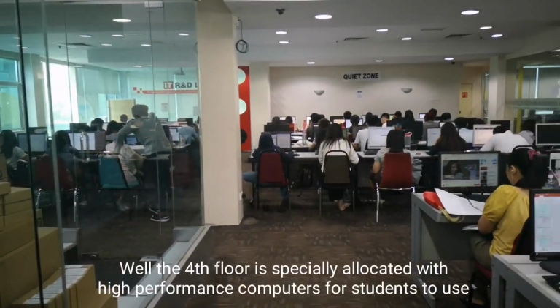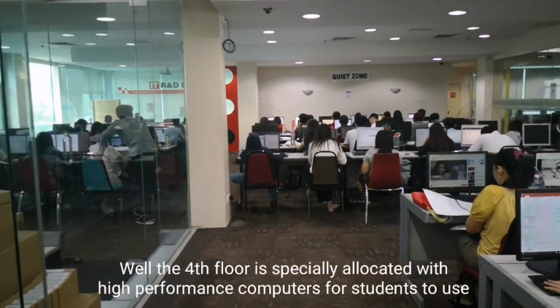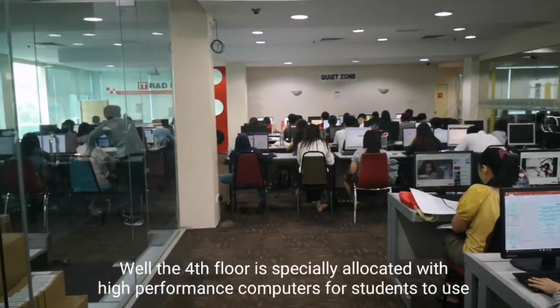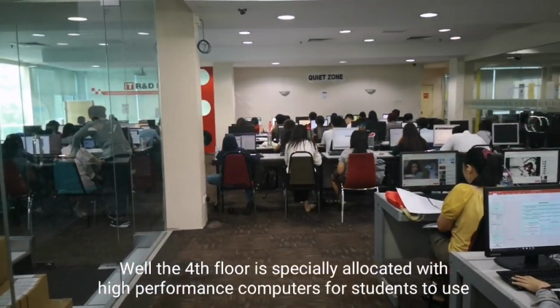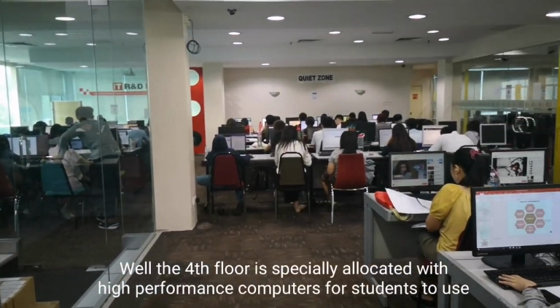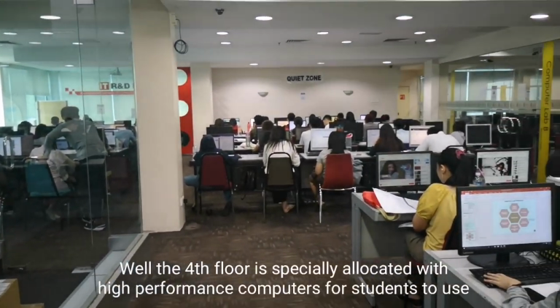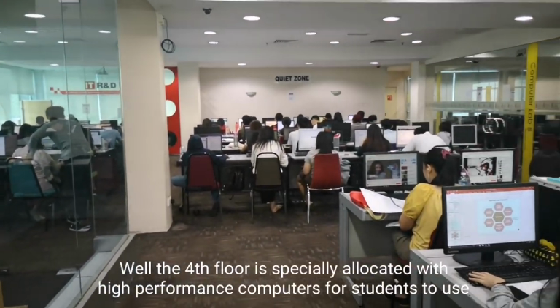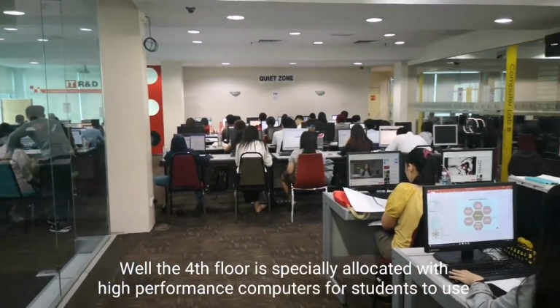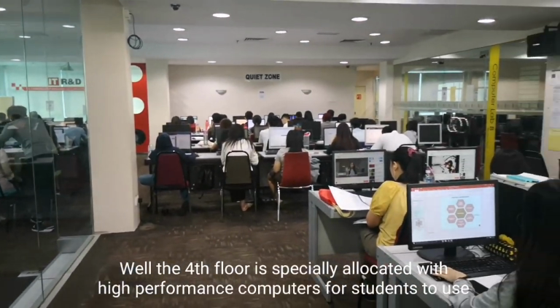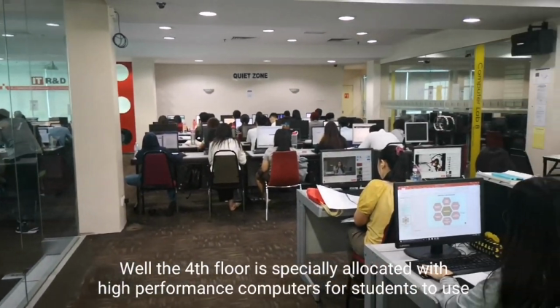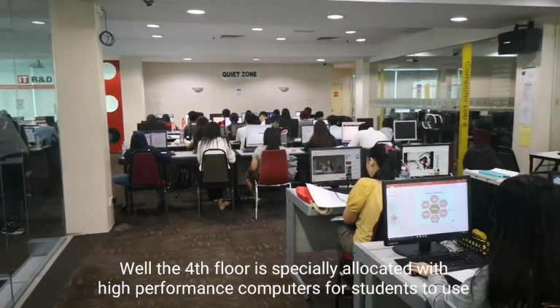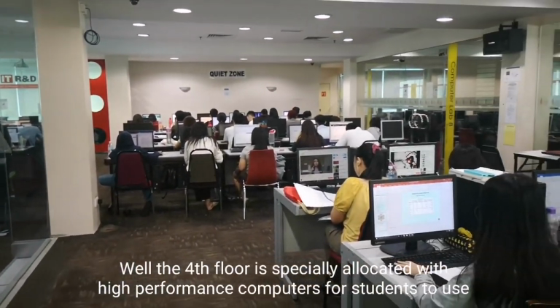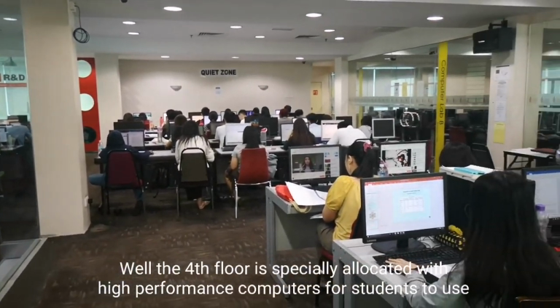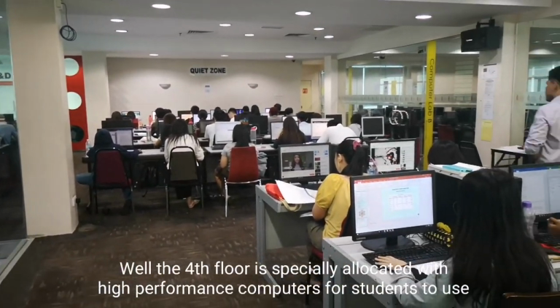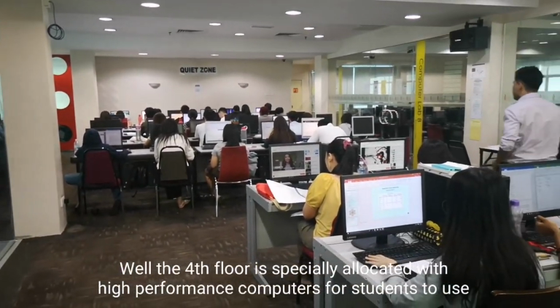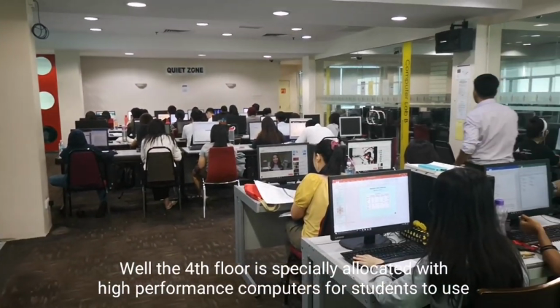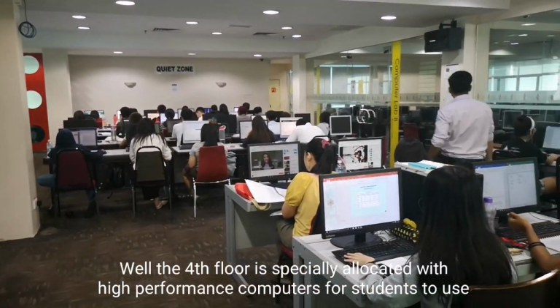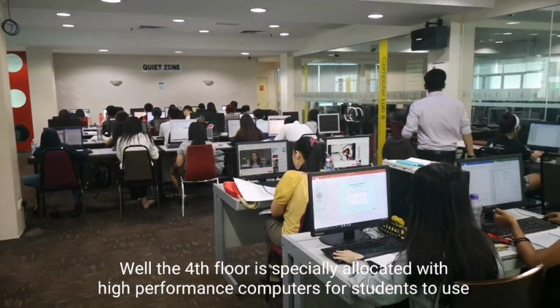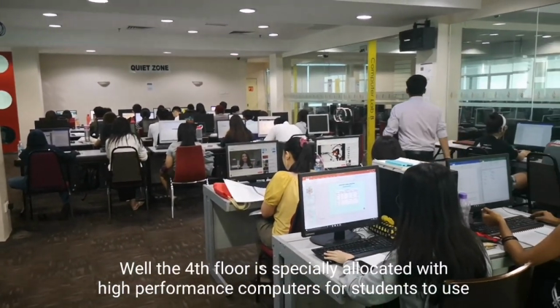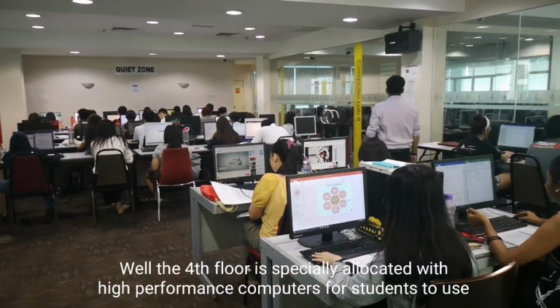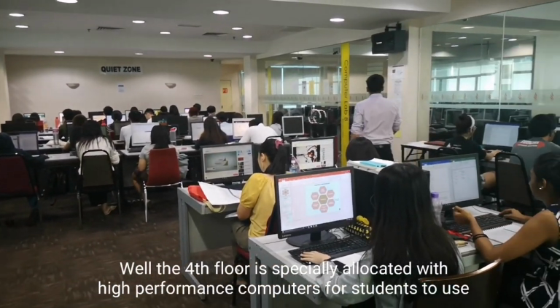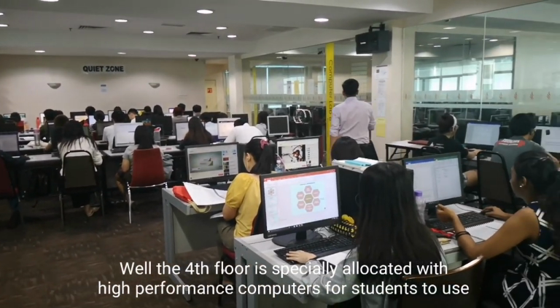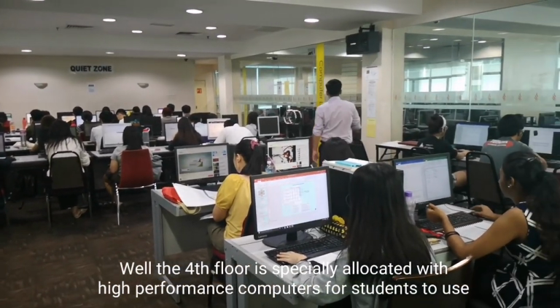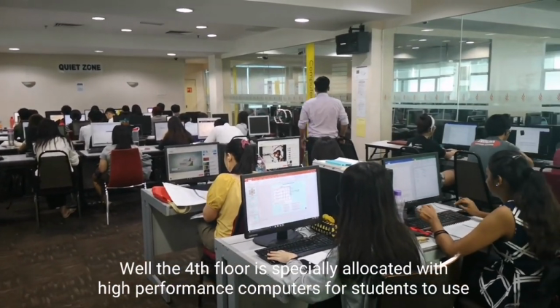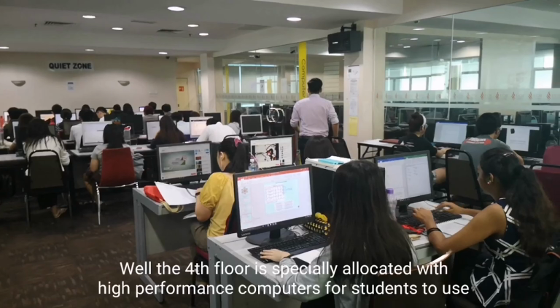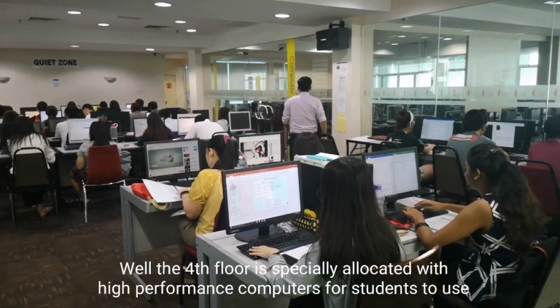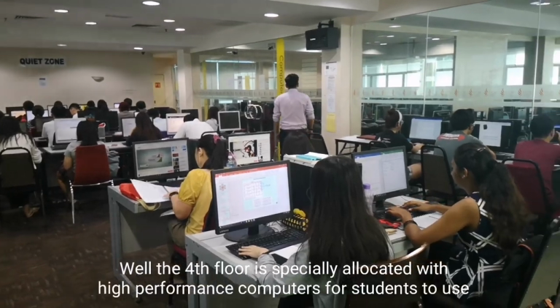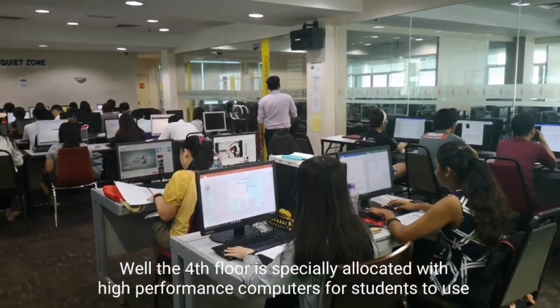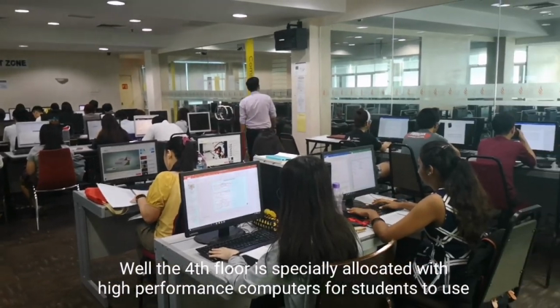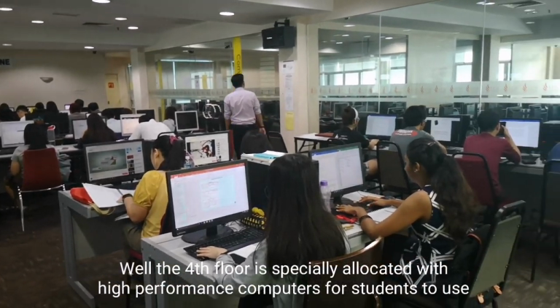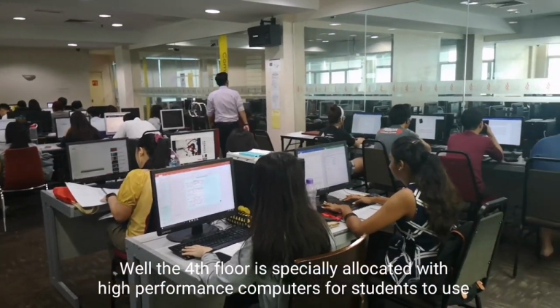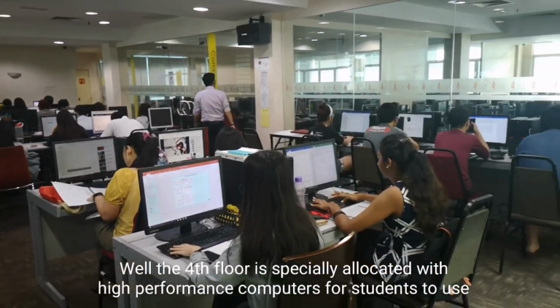The fourth floor is specially allocated with high performance computers for students to use.